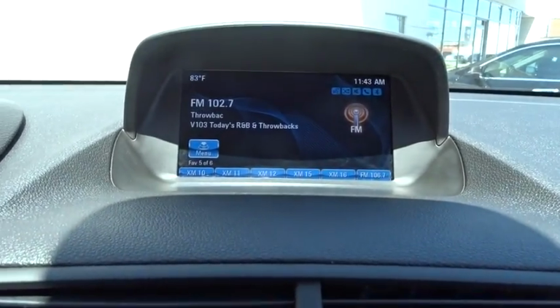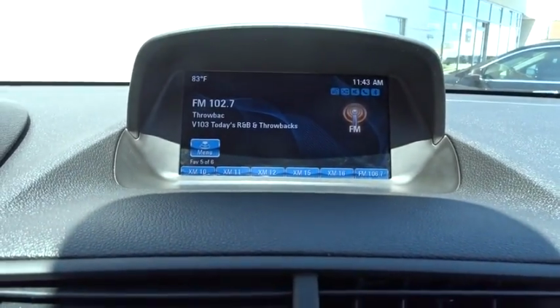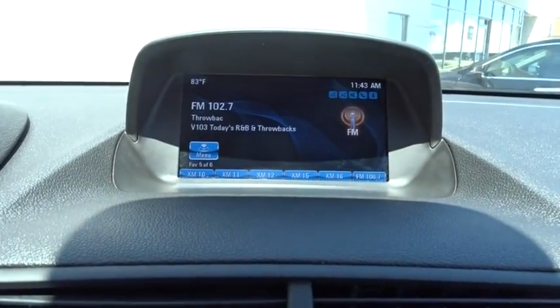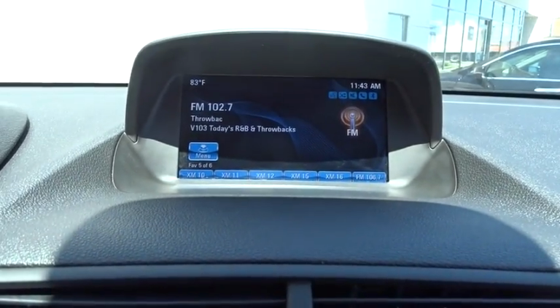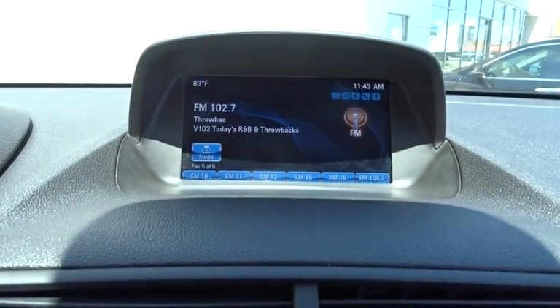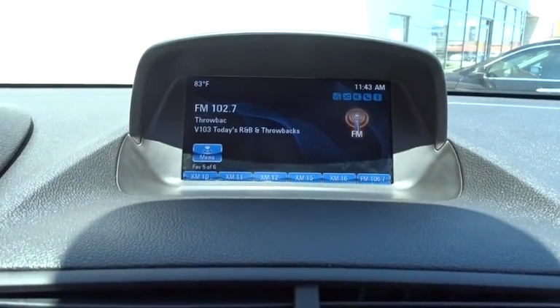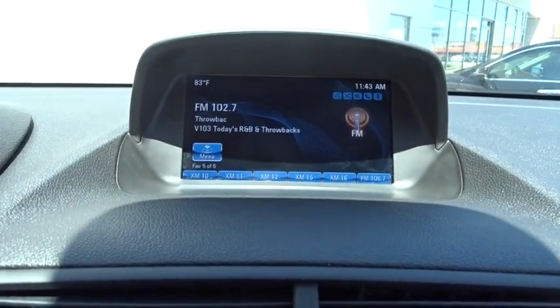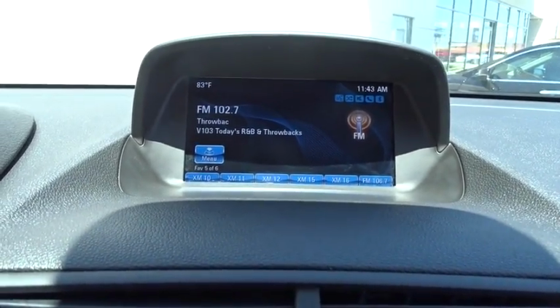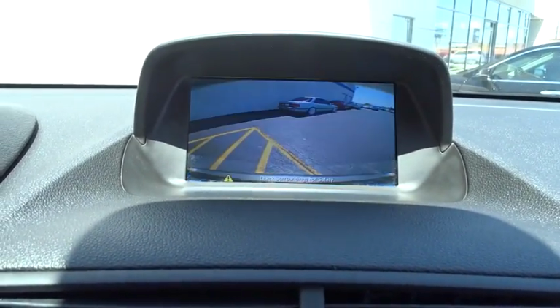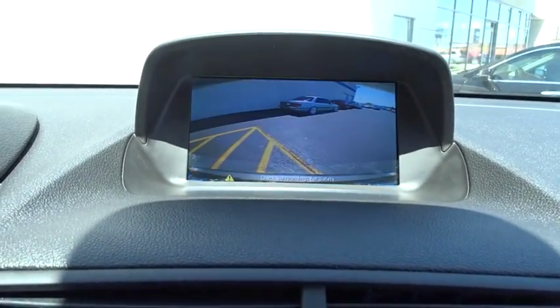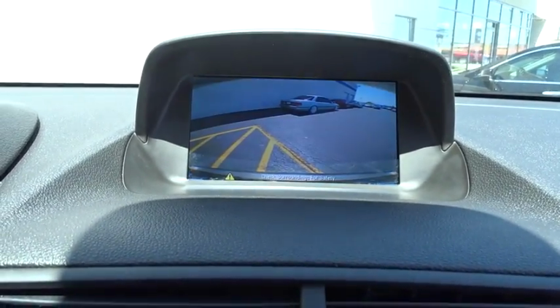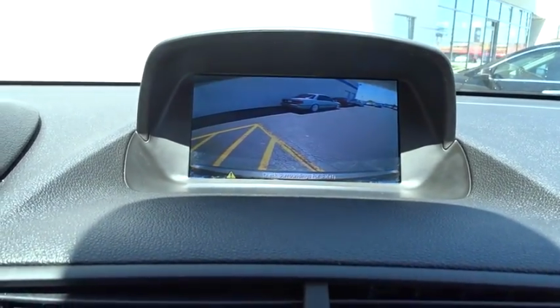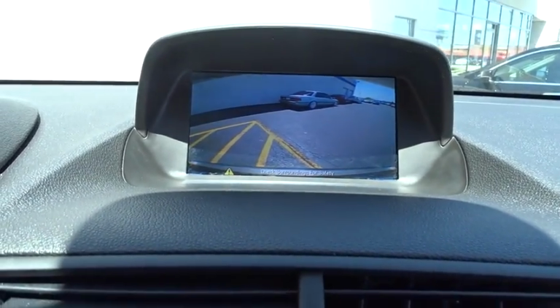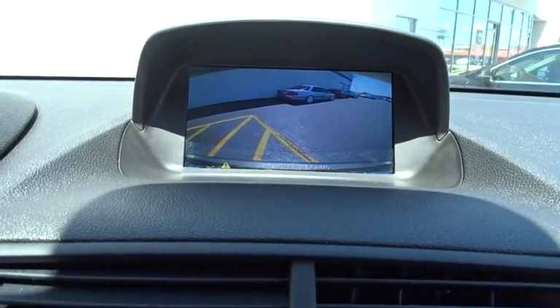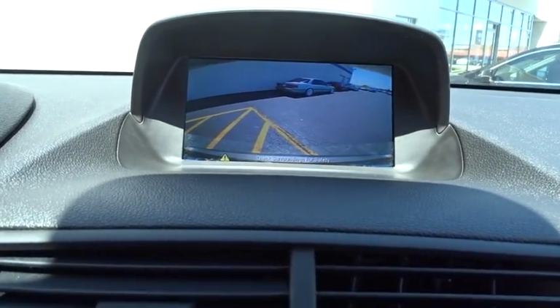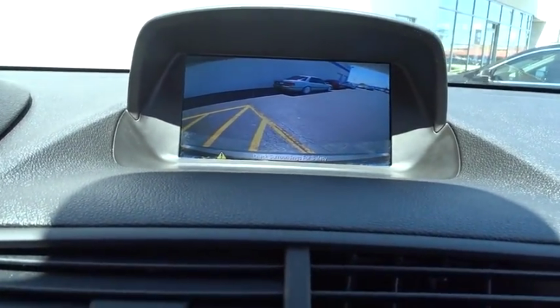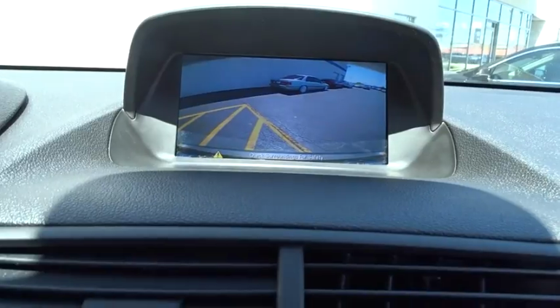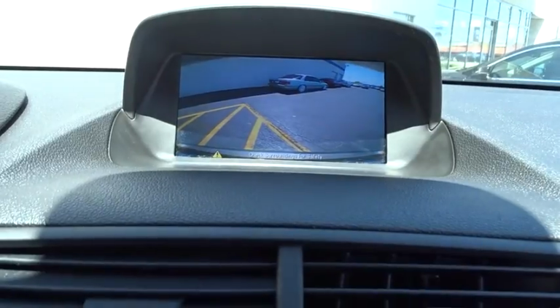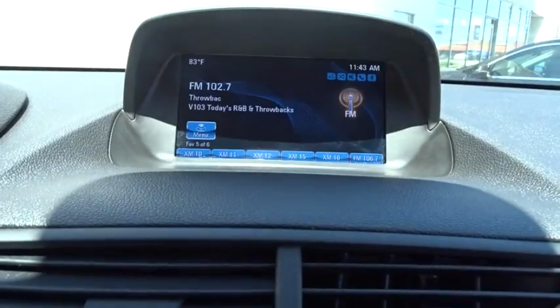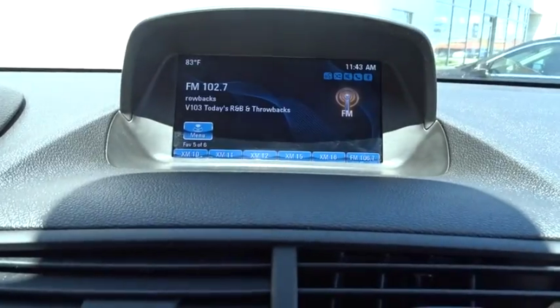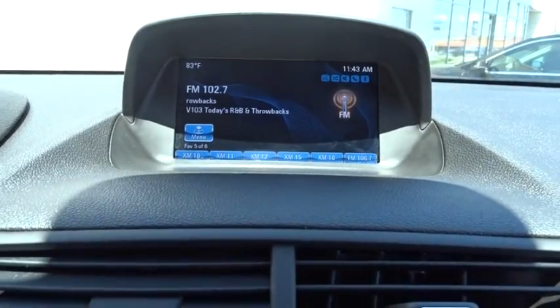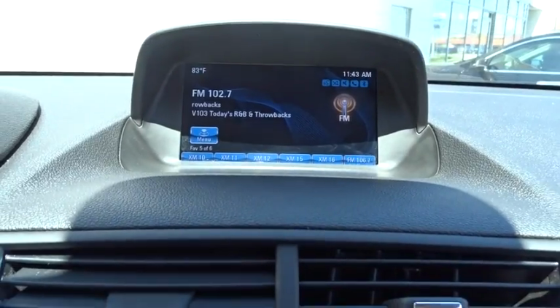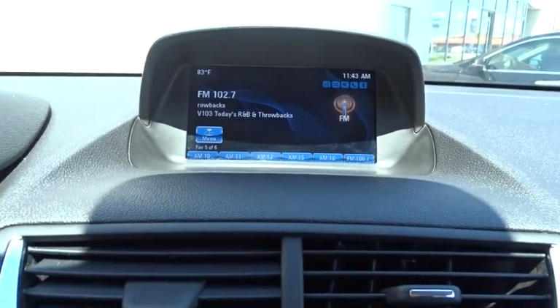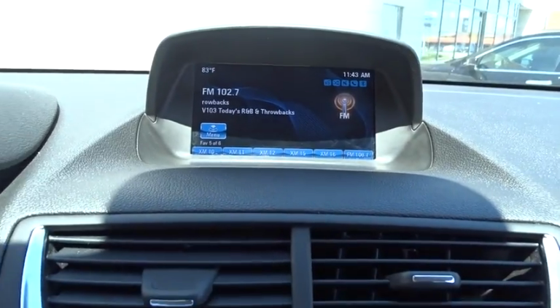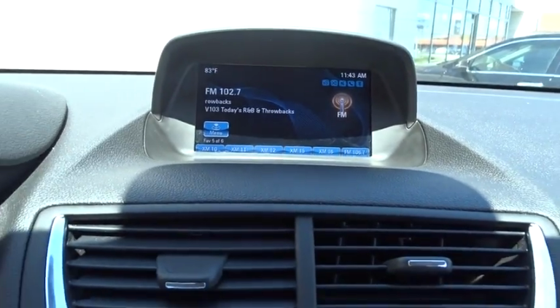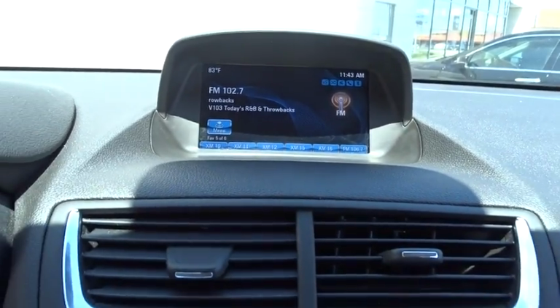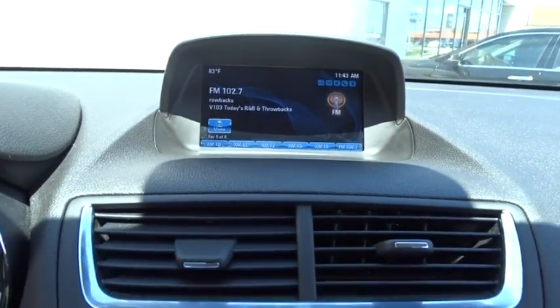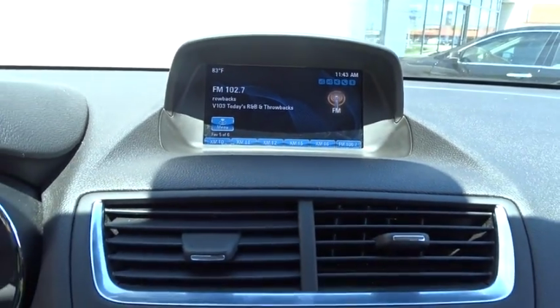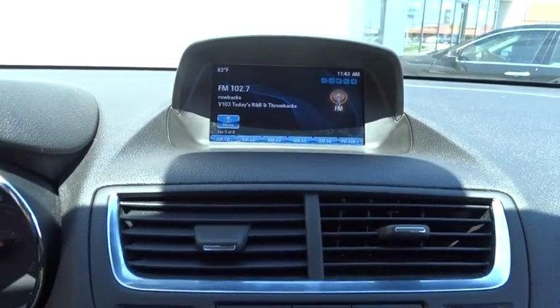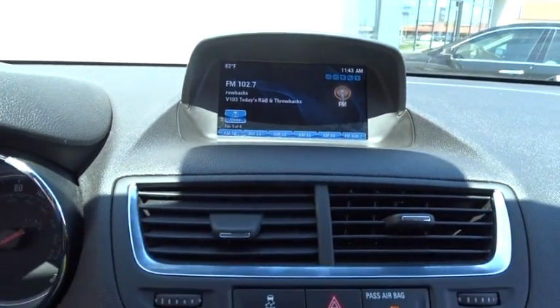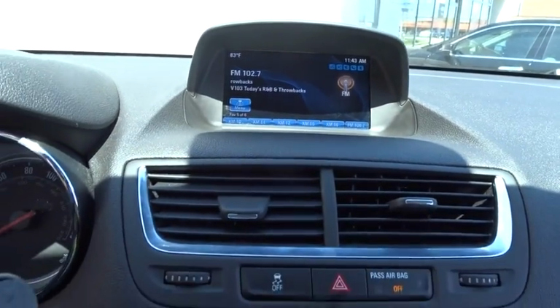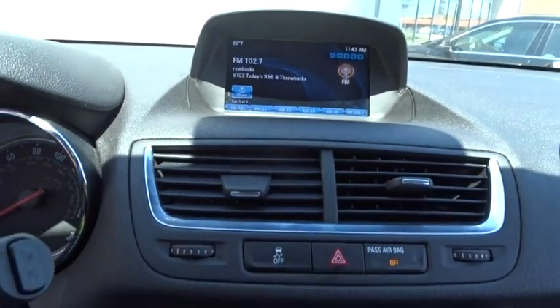Standard features that would make any car owner smile. This vehicle has less than 40,000 miles.